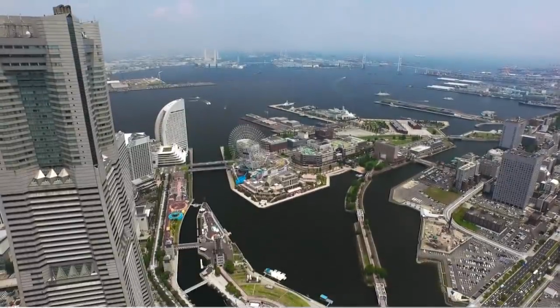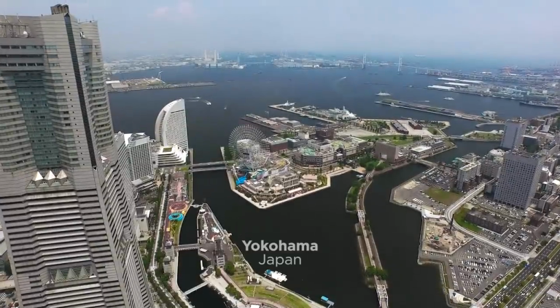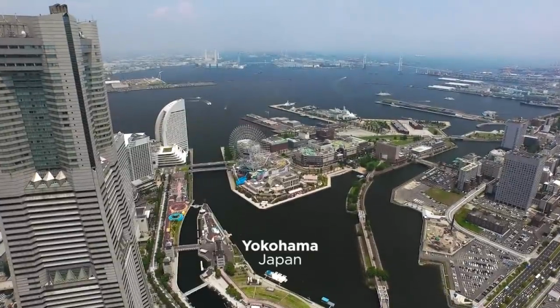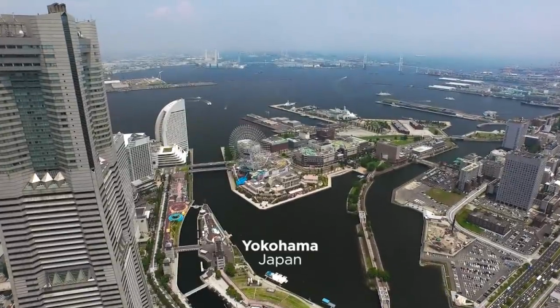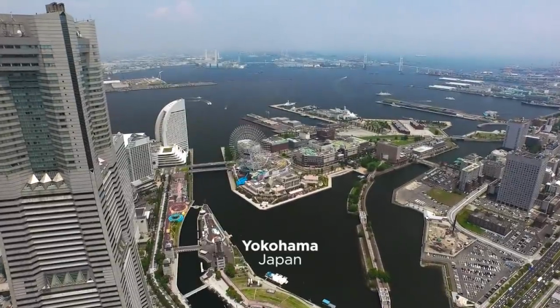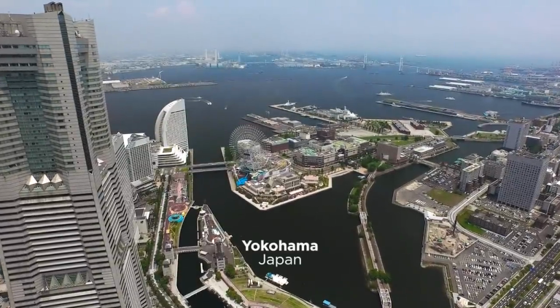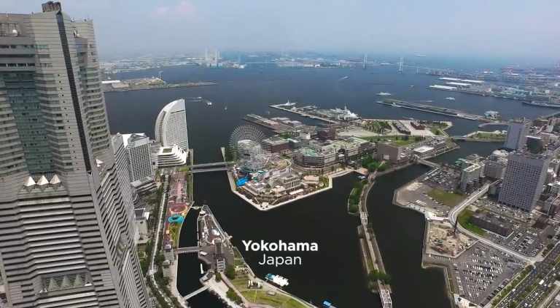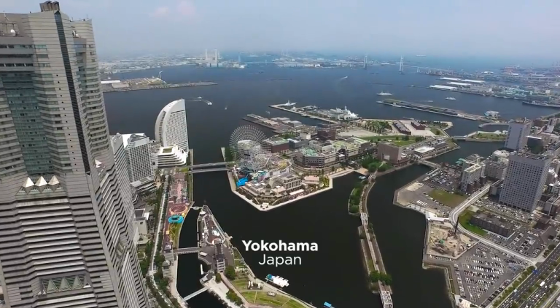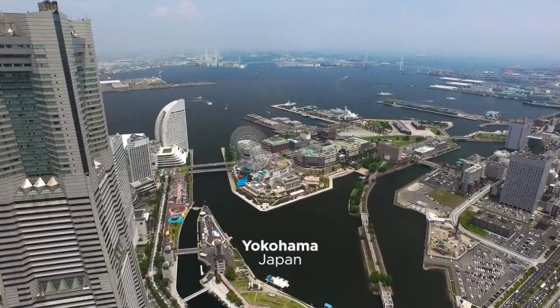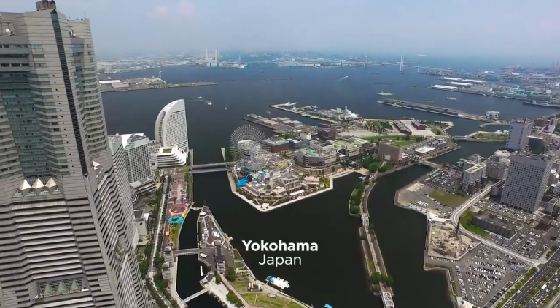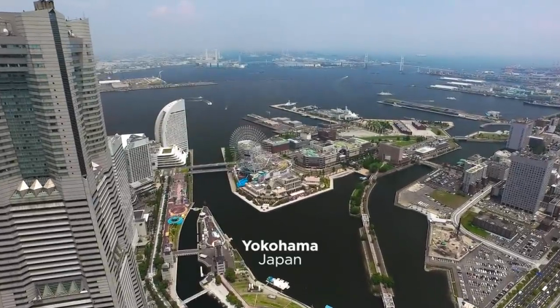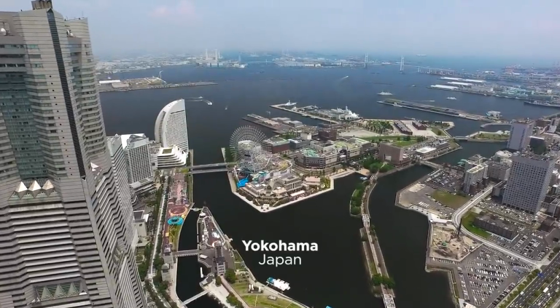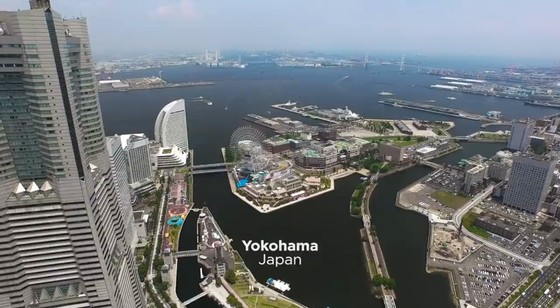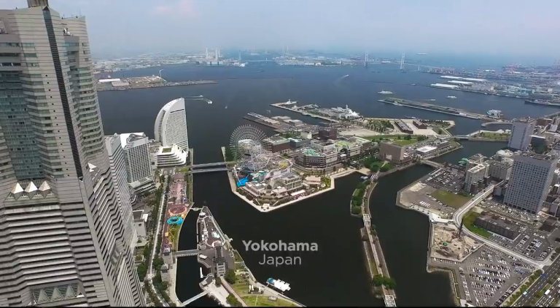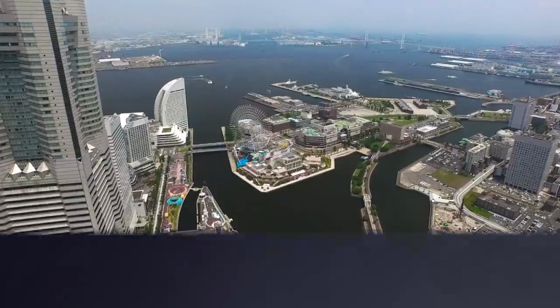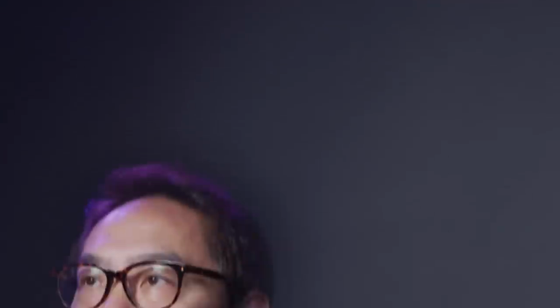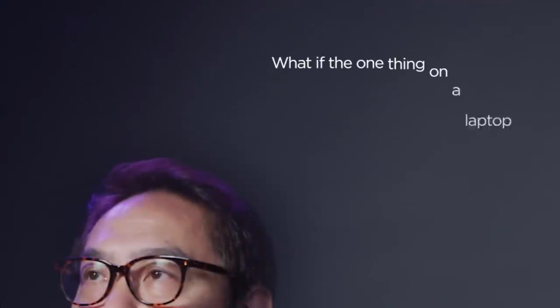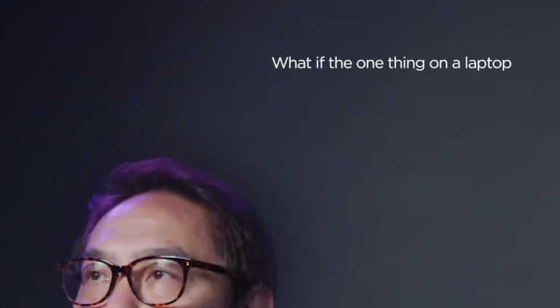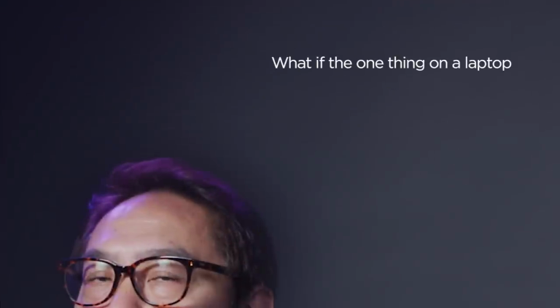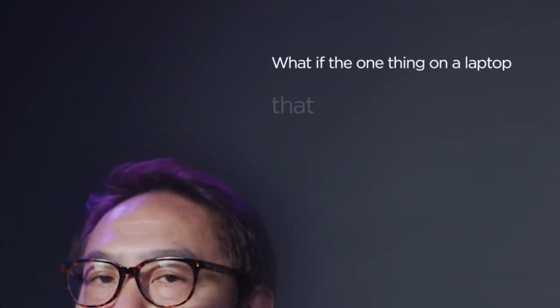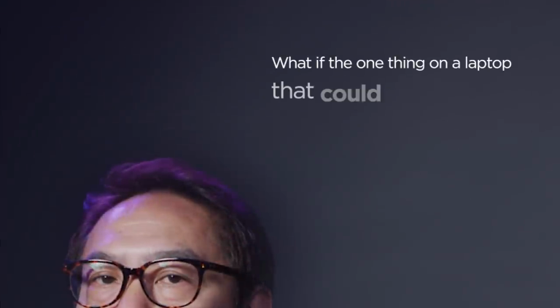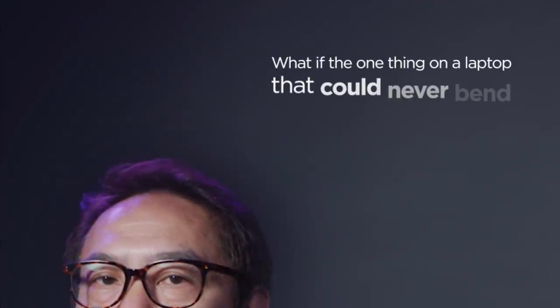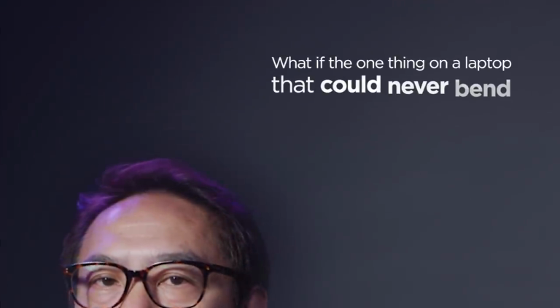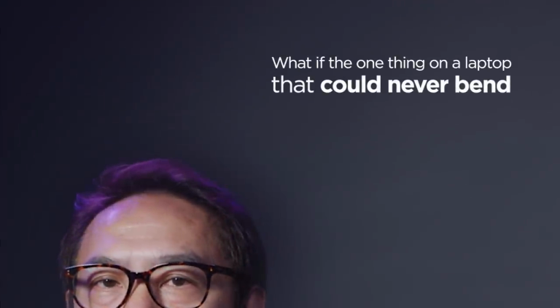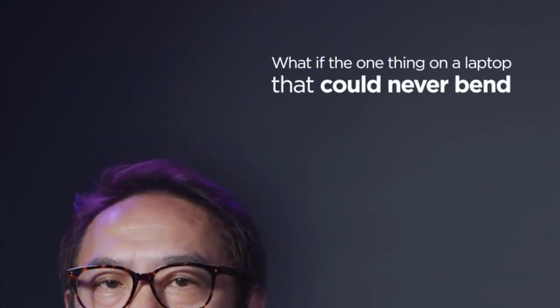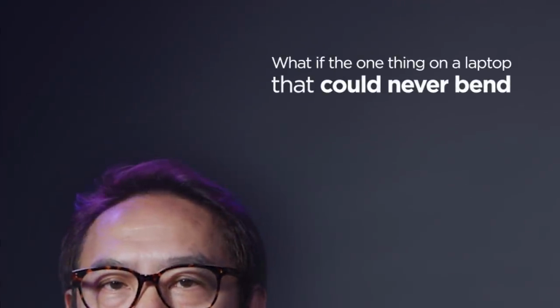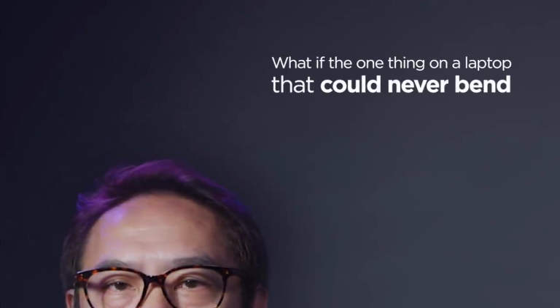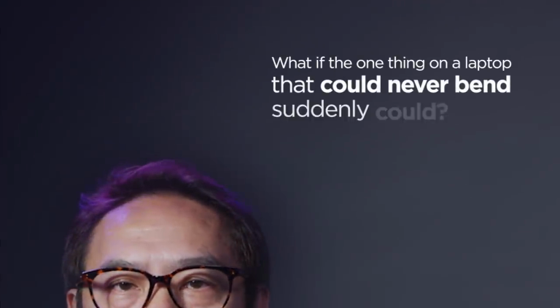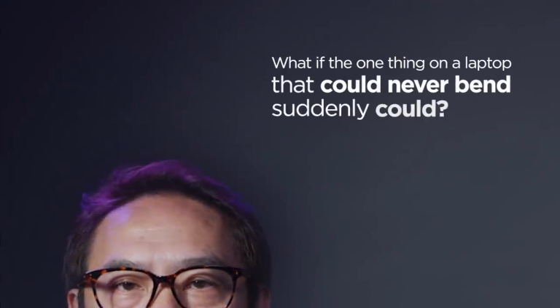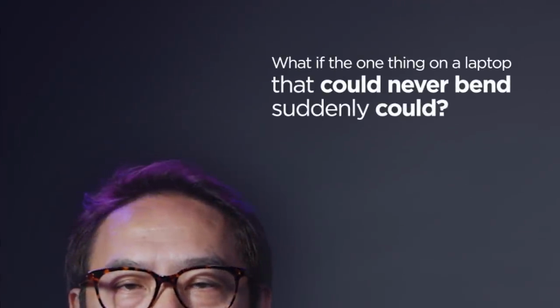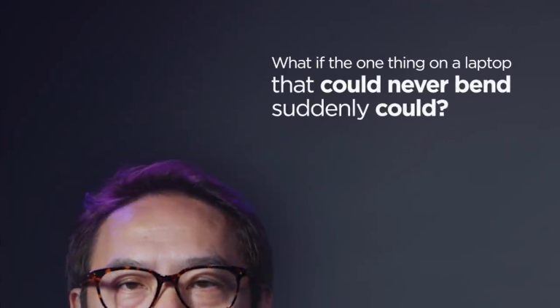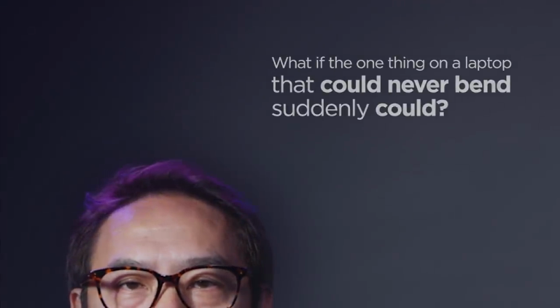In 2015, Fujisan had an idea. What if the one thing on a laptop that could never bend suddenly could?